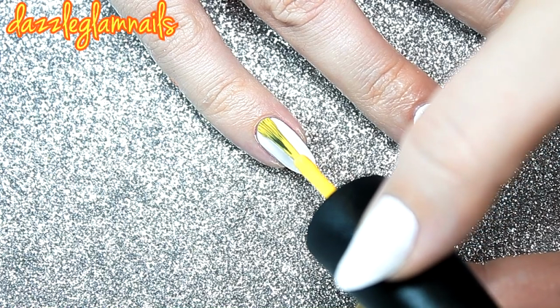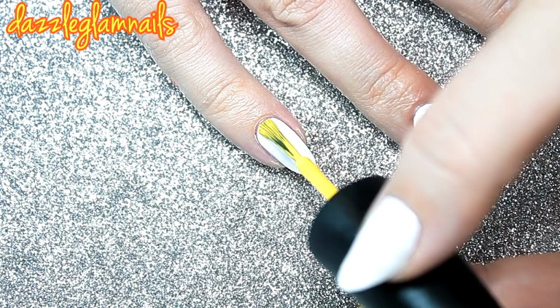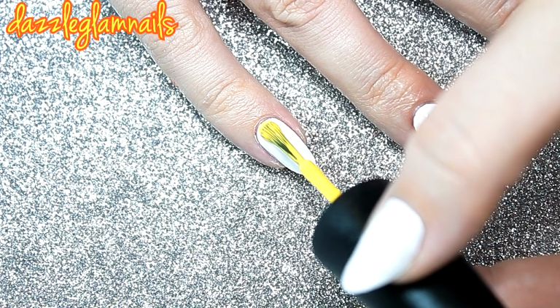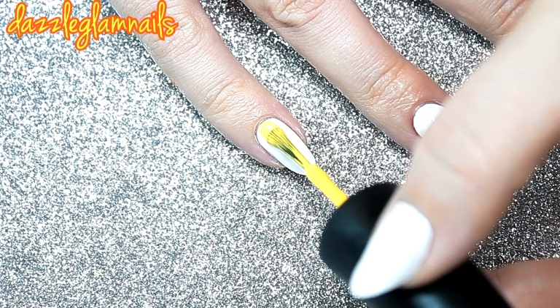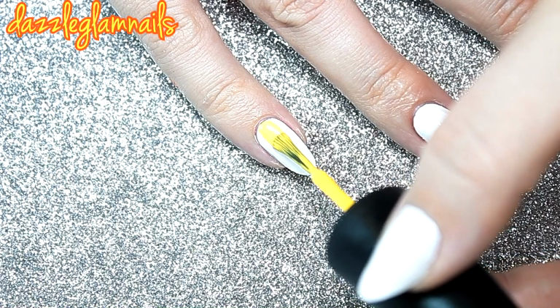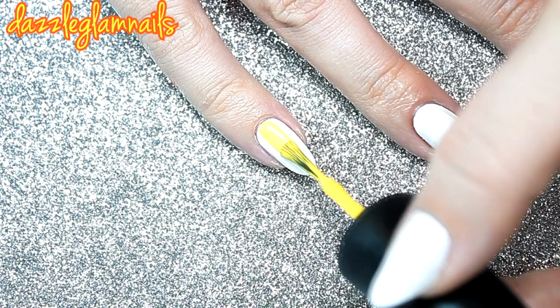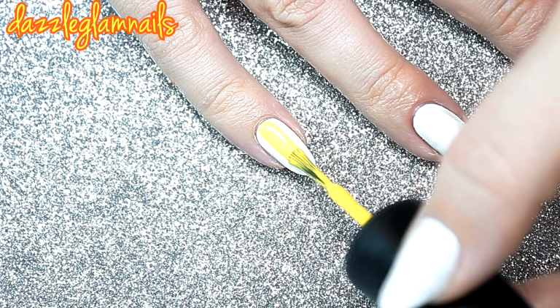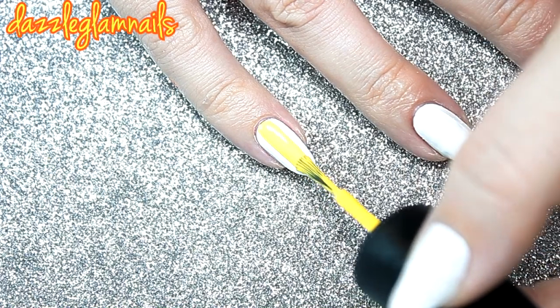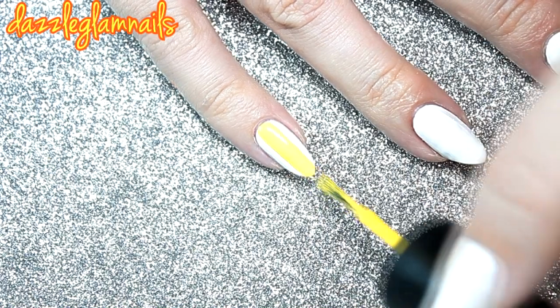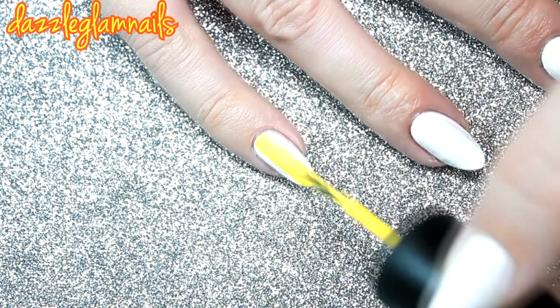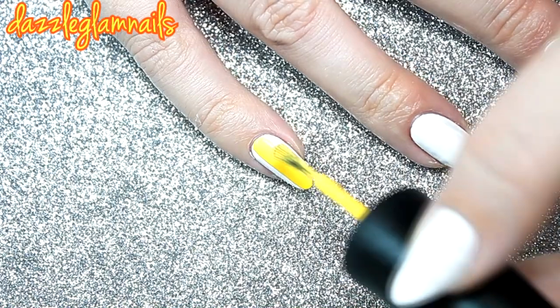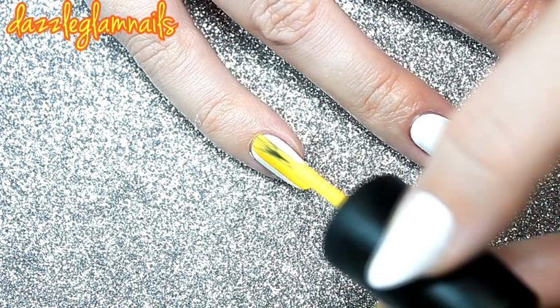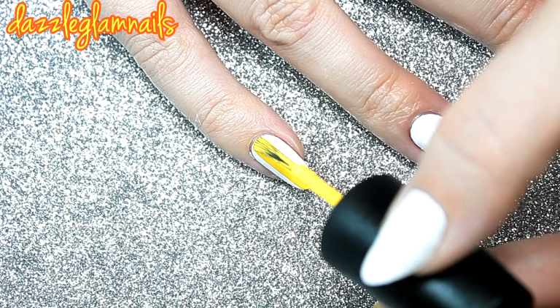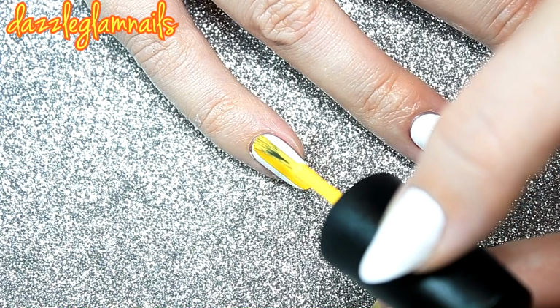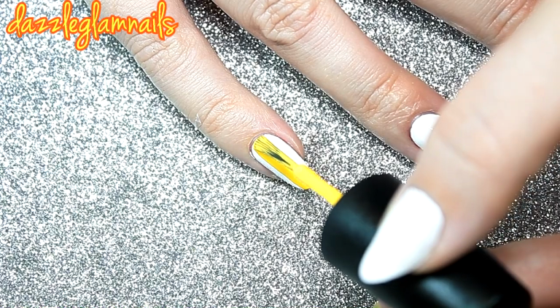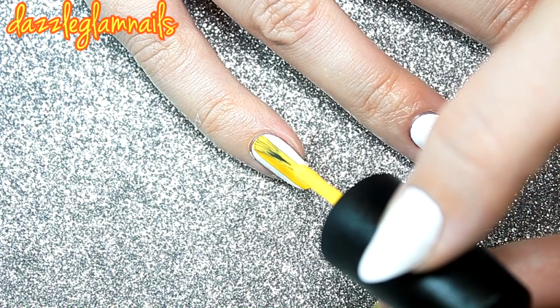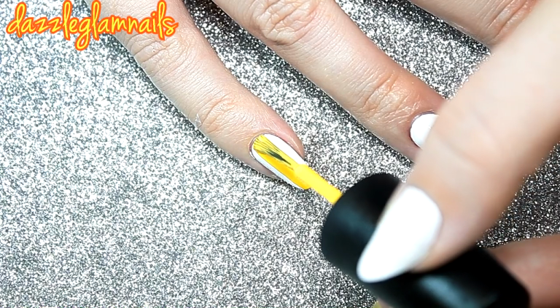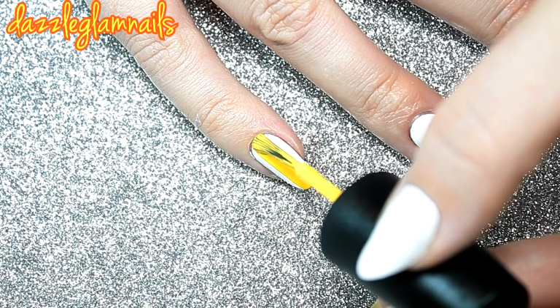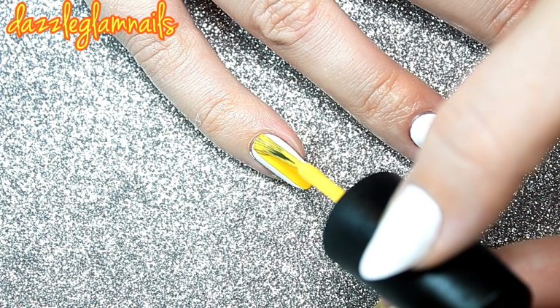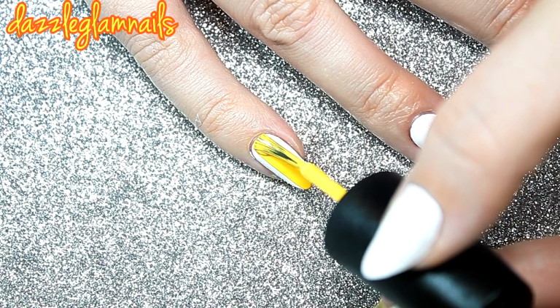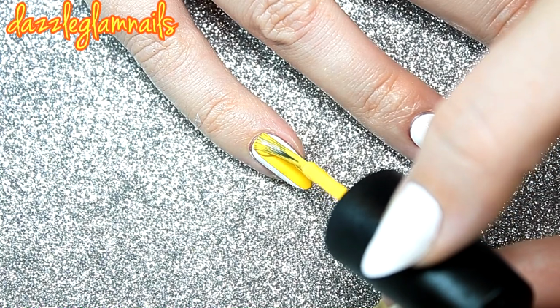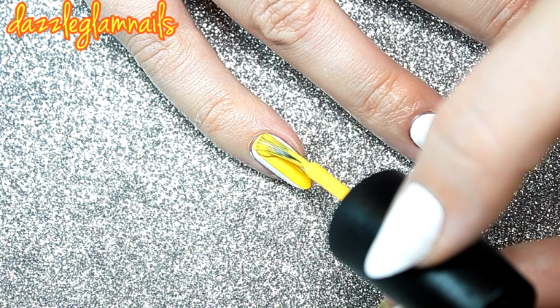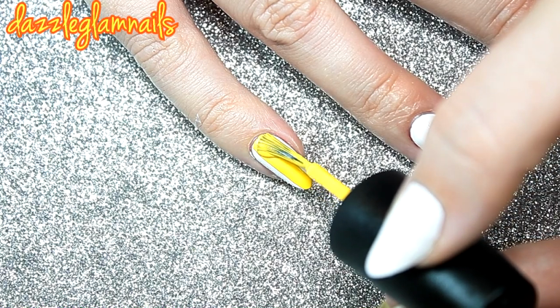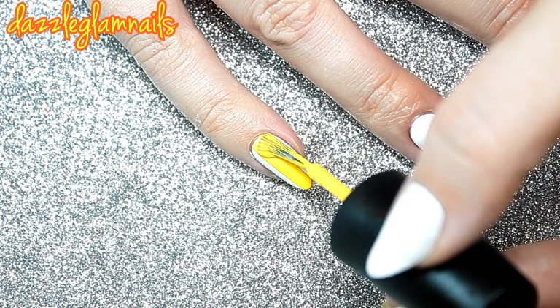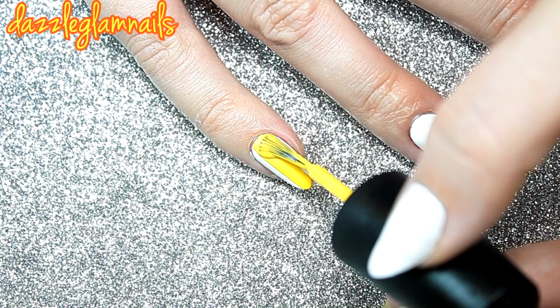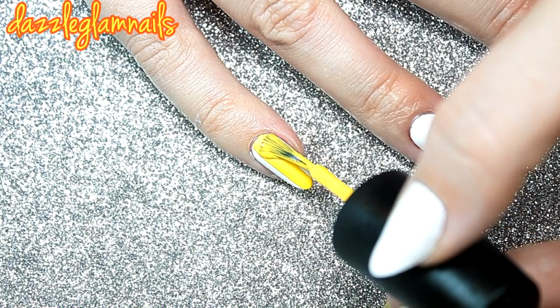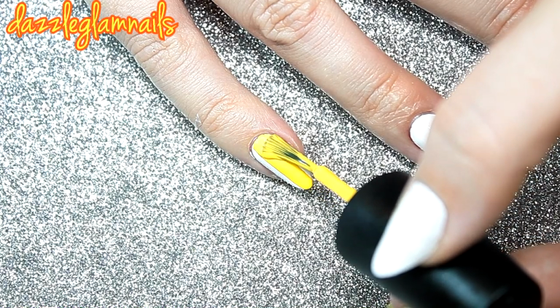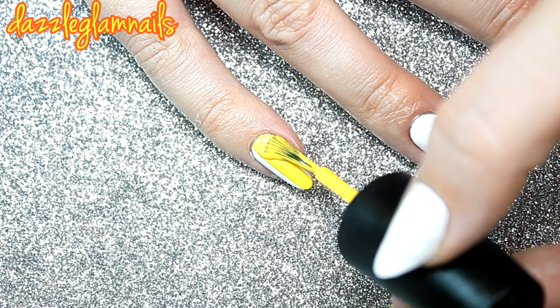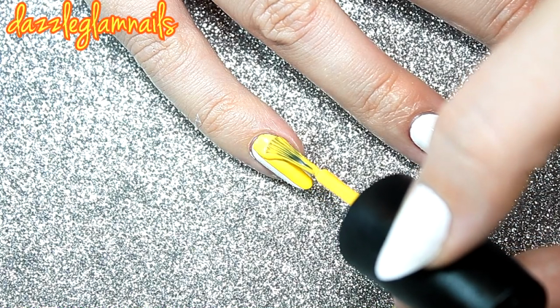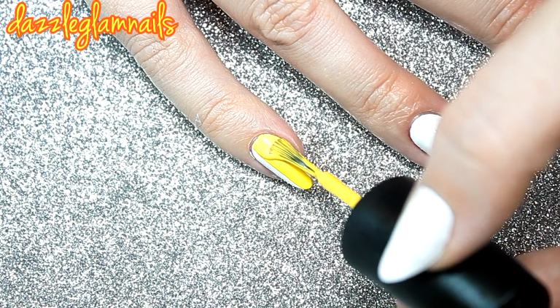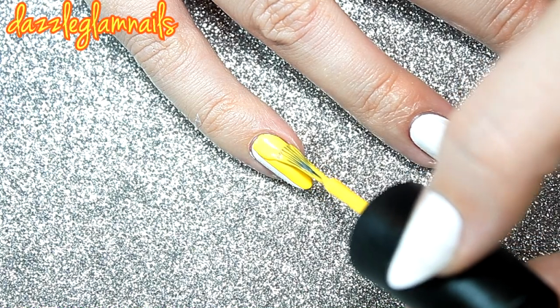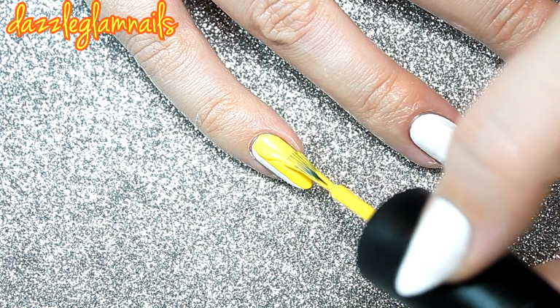I paint my index and pinky nail with a yellow brush. The white base really makes the yellow pop.